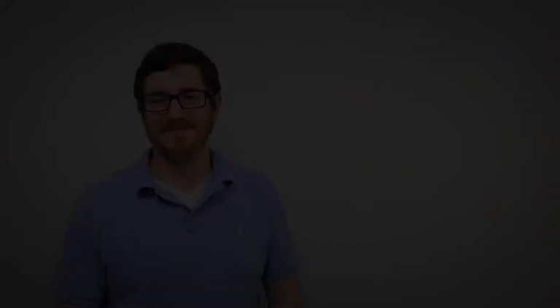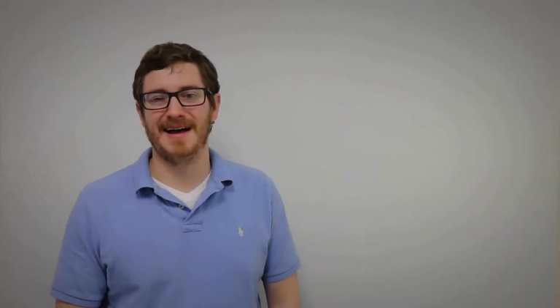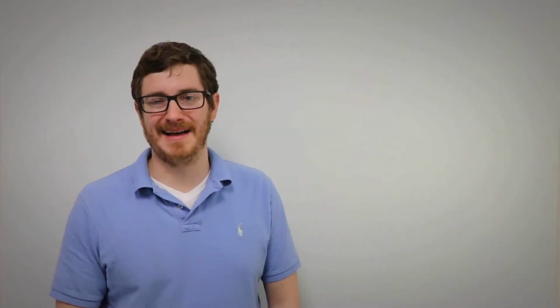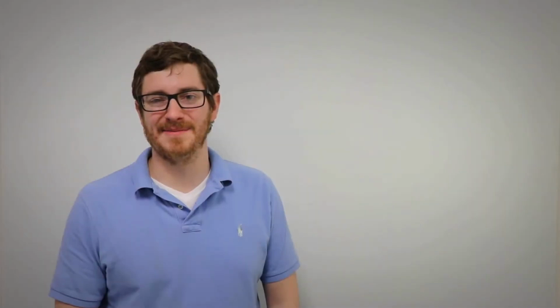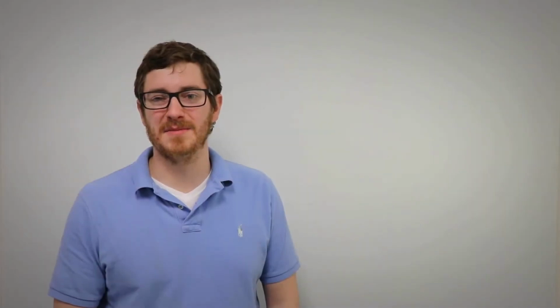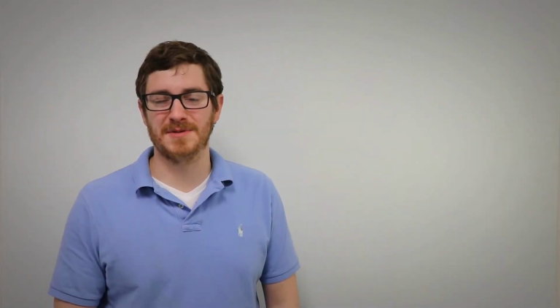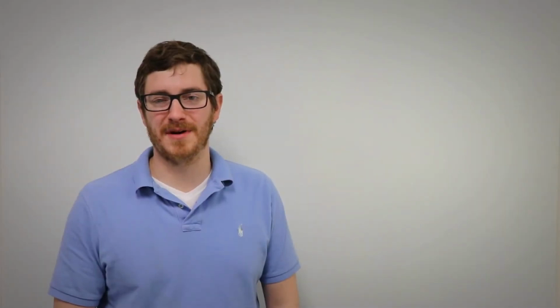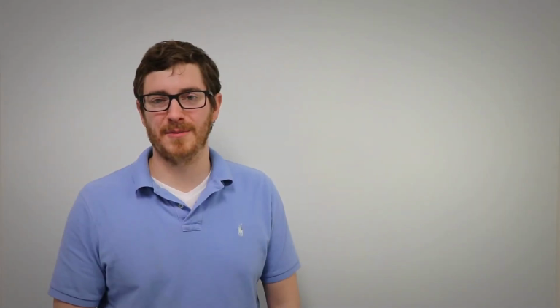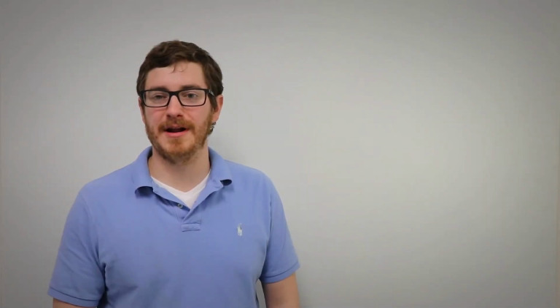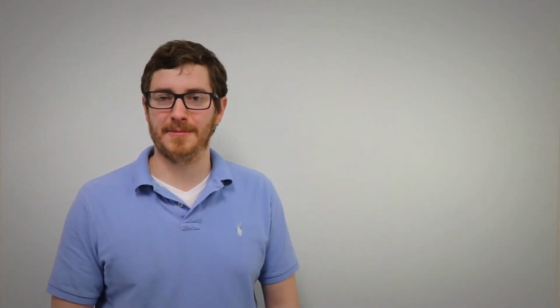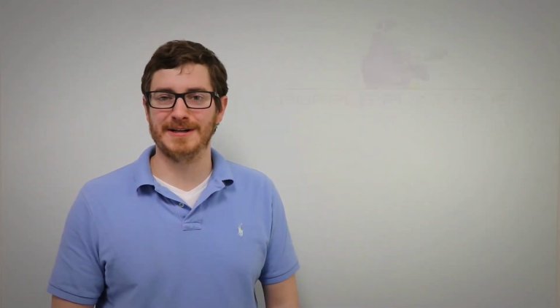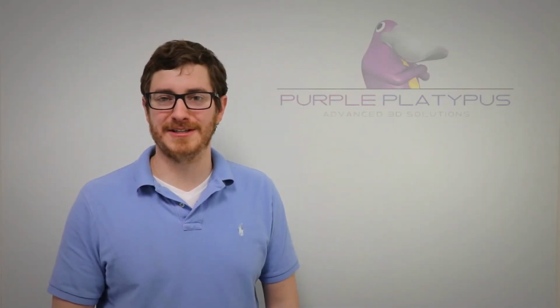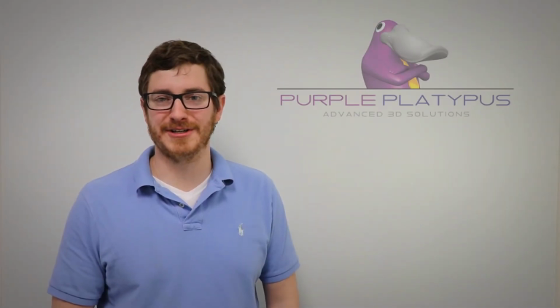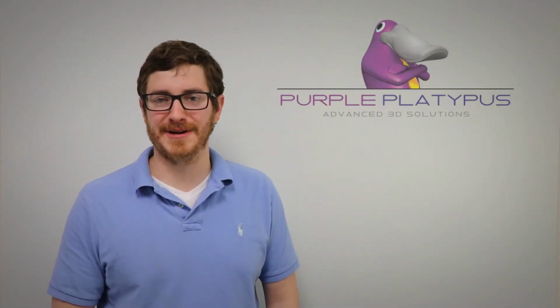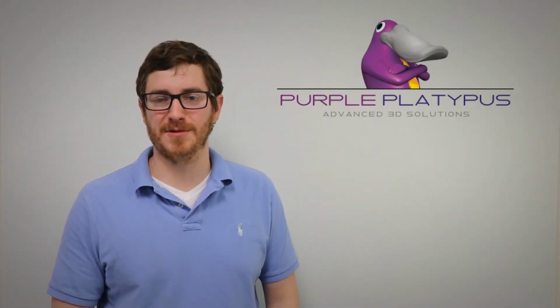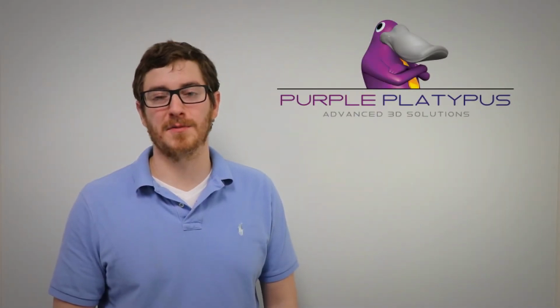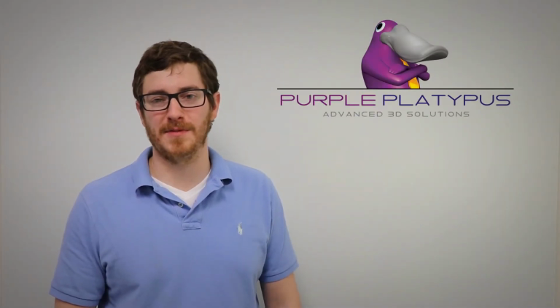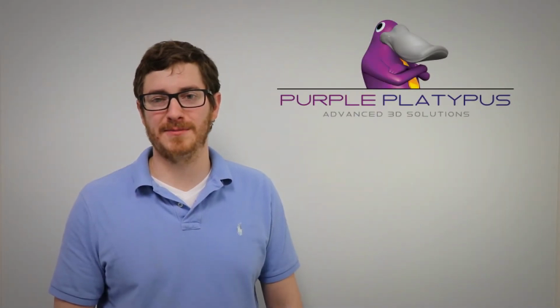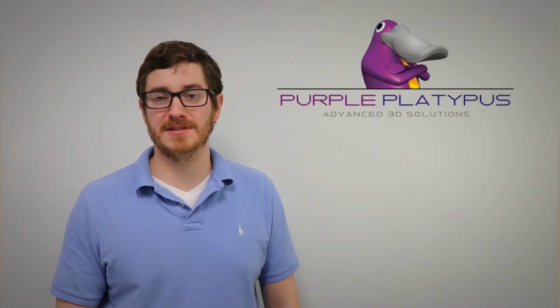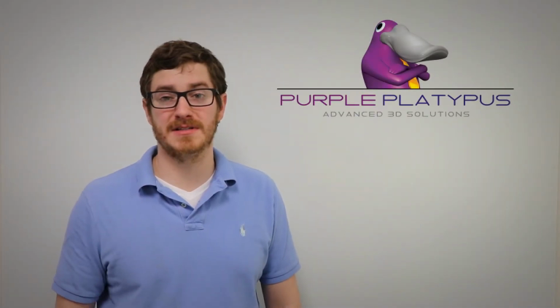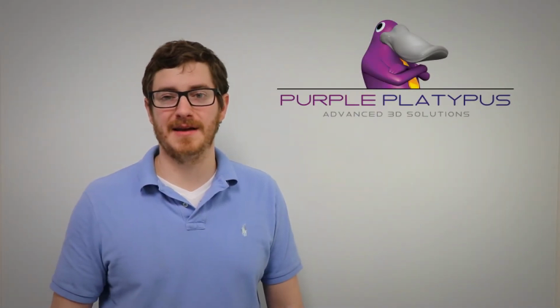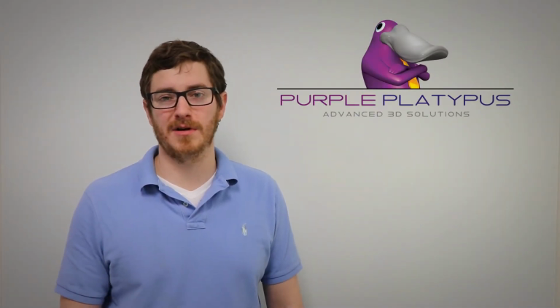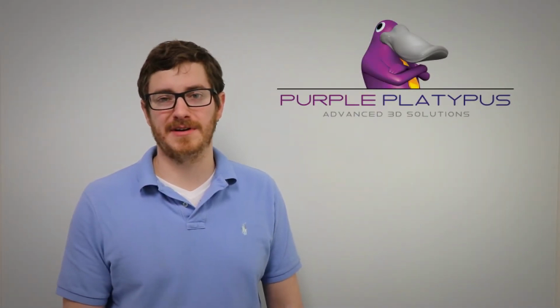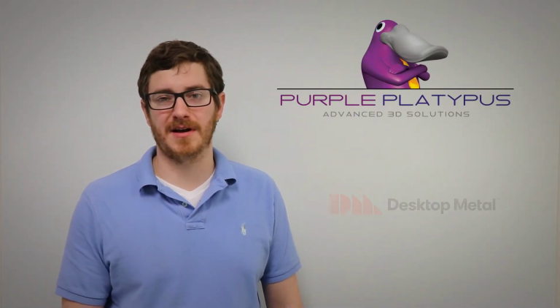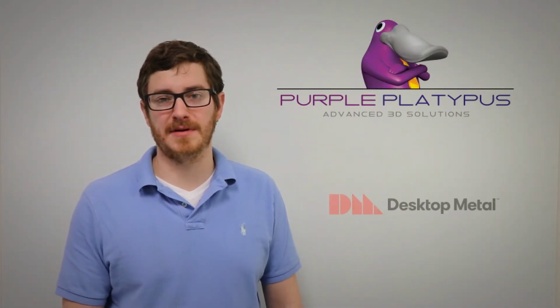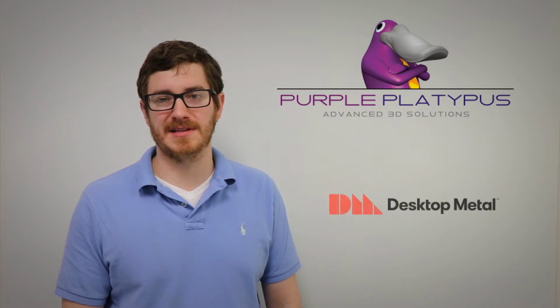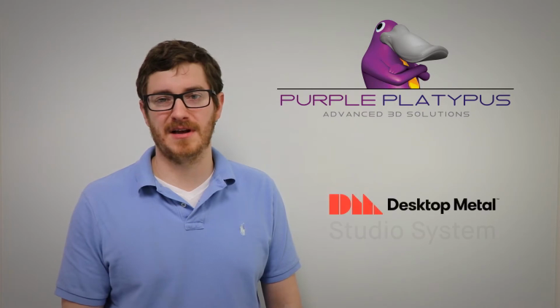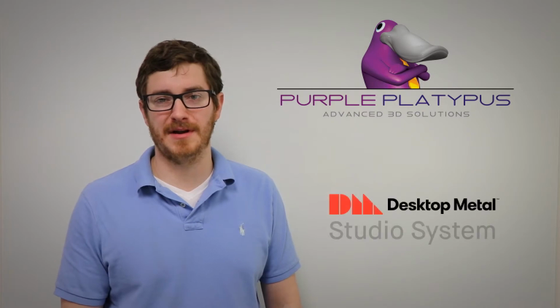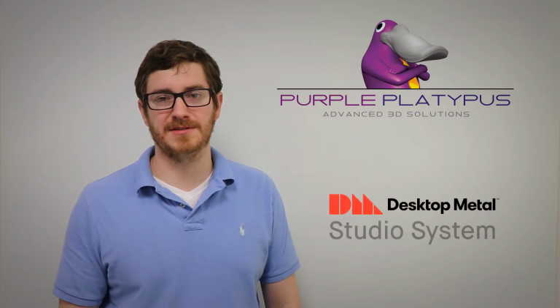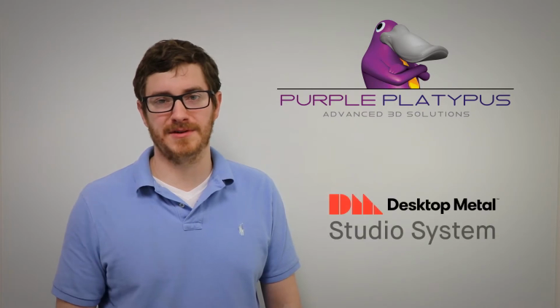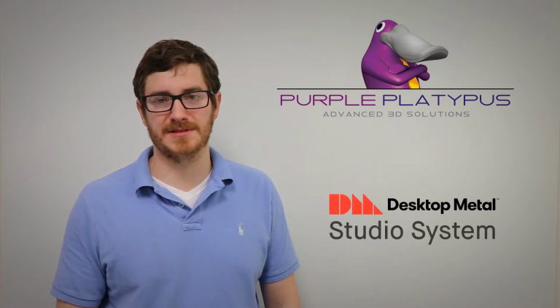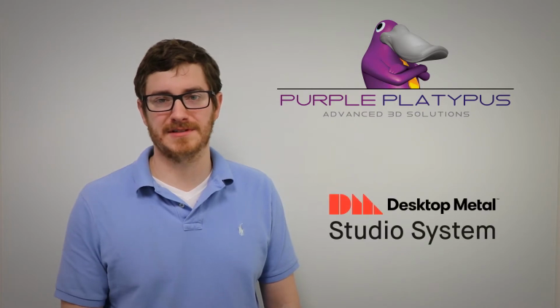Hi, my name is Peter Montgomery, application engineer here with Purple Platypus, and today we're going to be talking about the Desktop Metal Studio System.